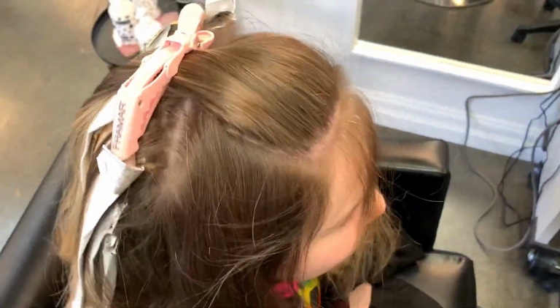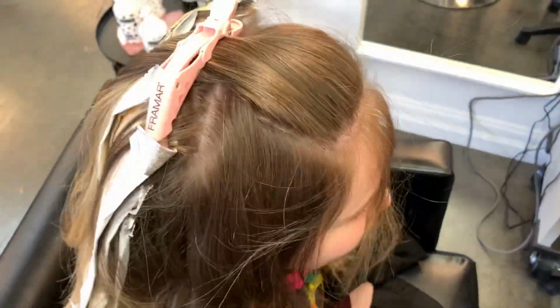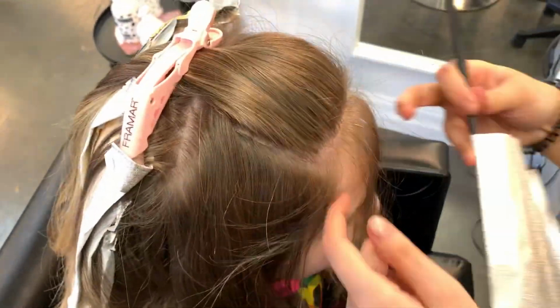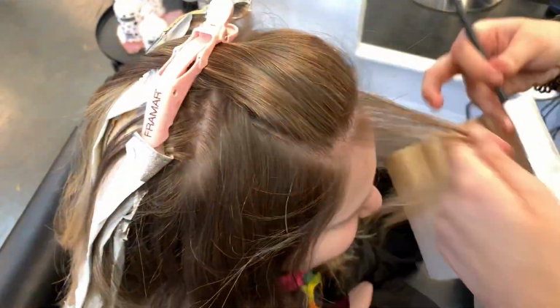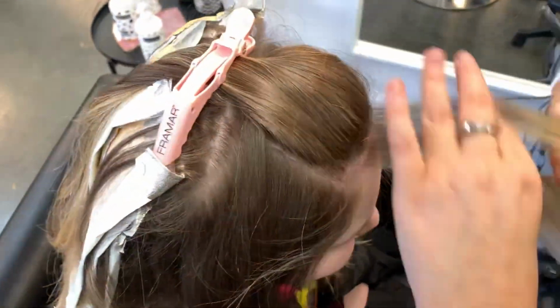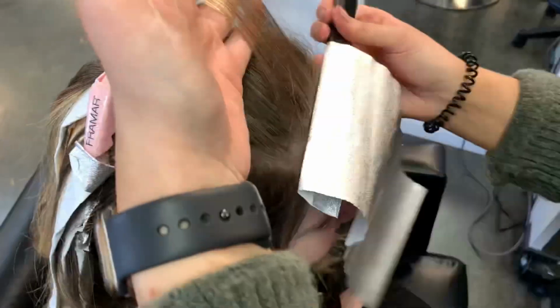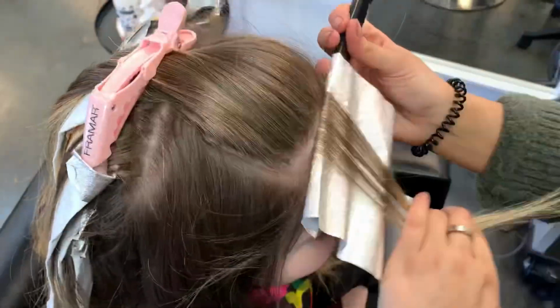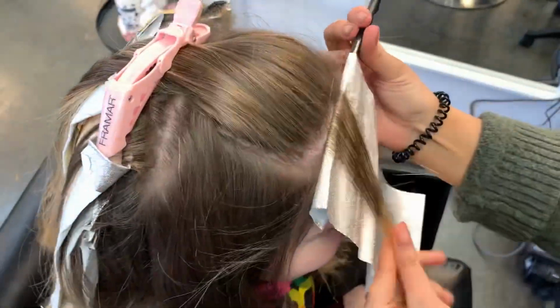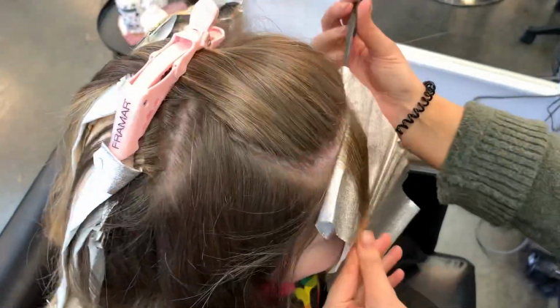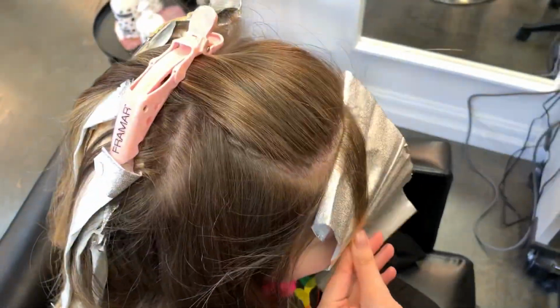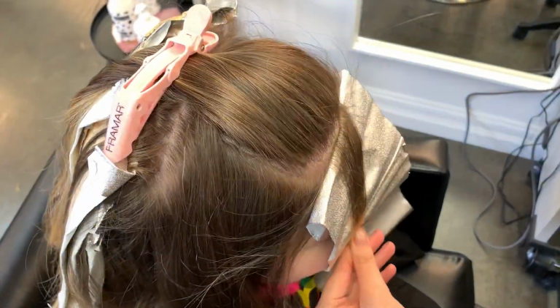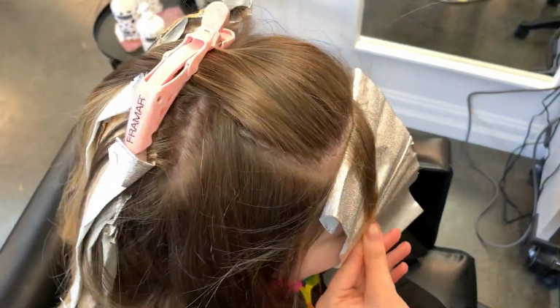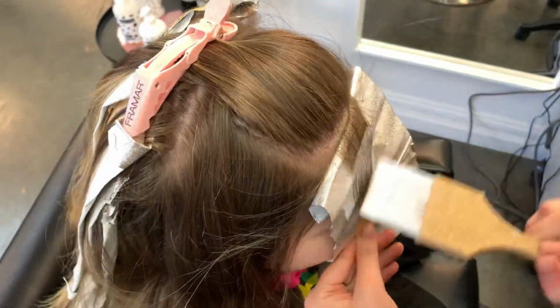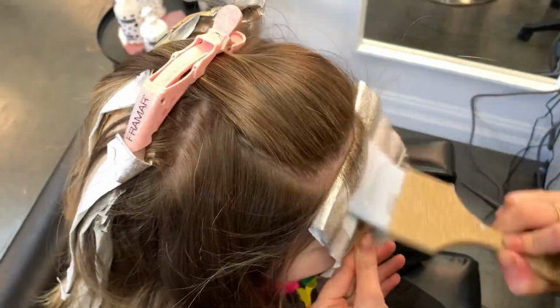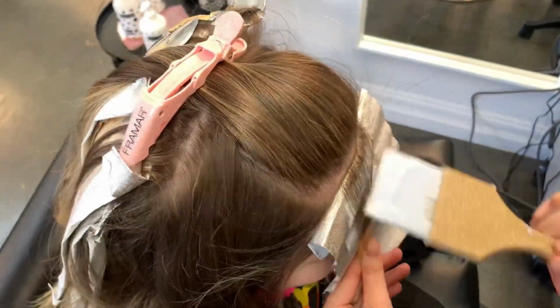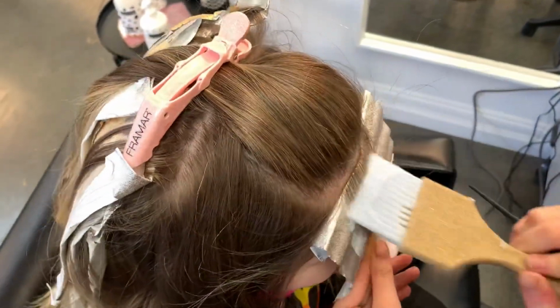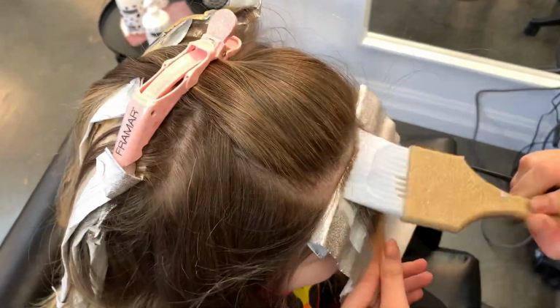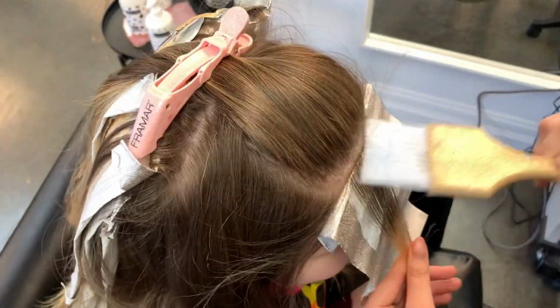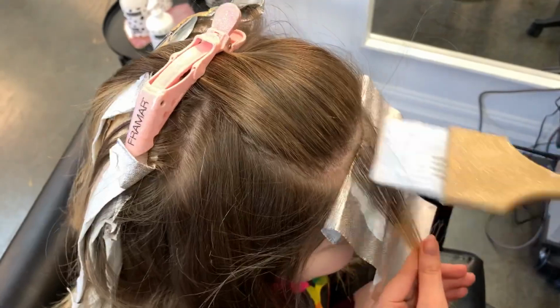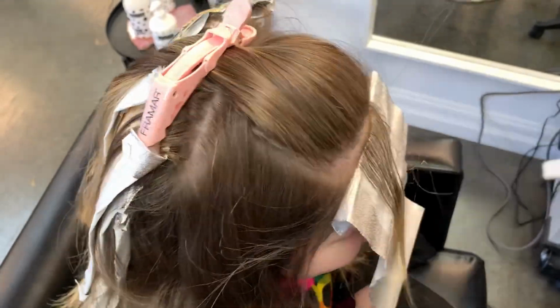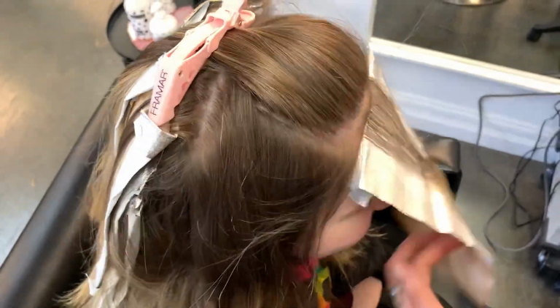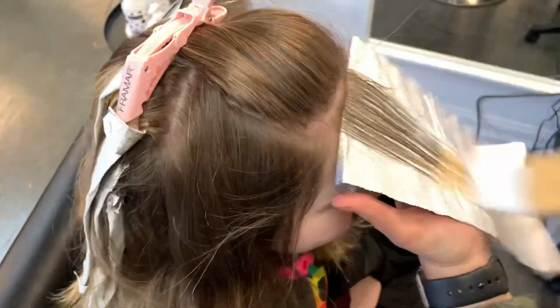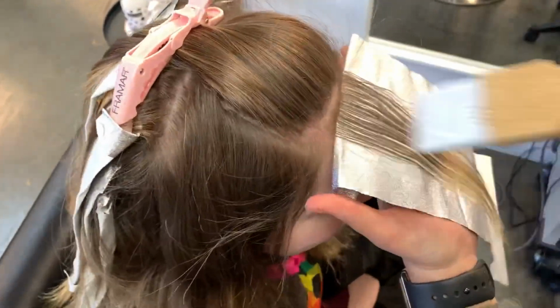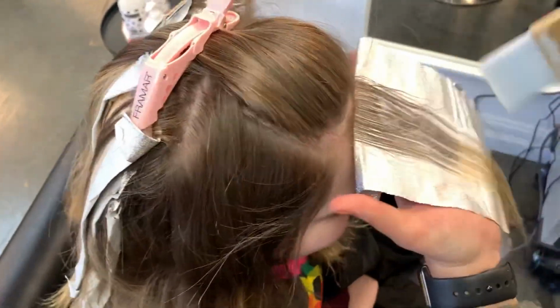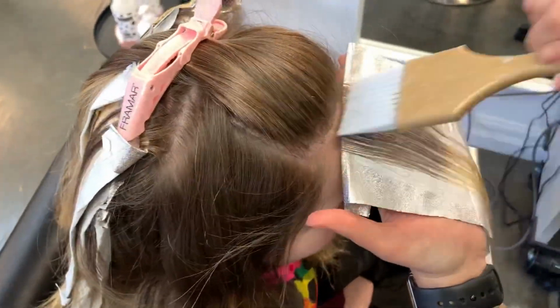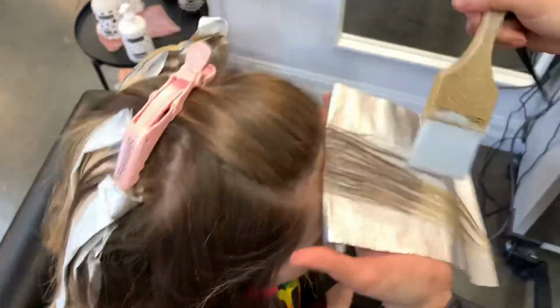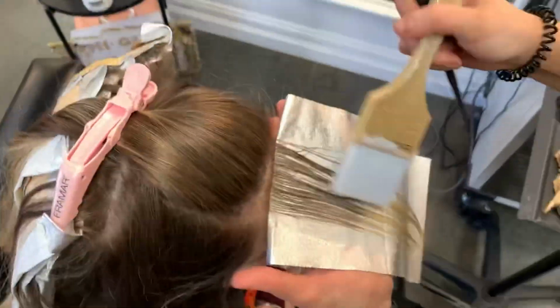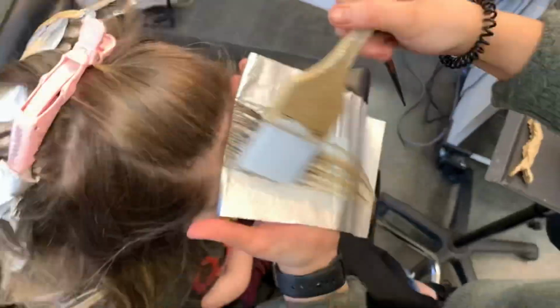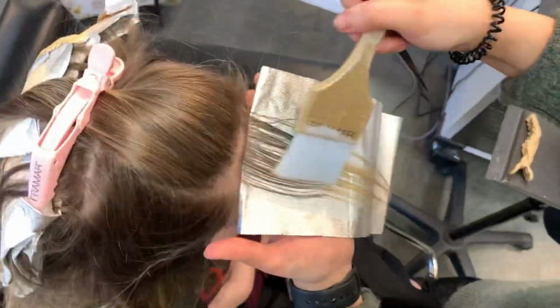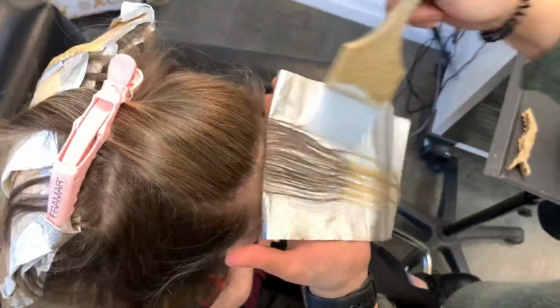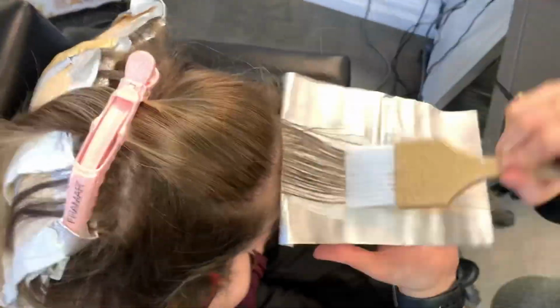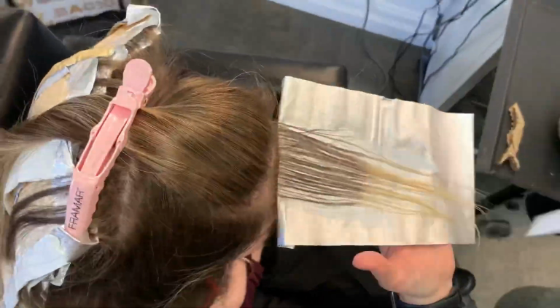We like to keep her money piece pretty bold, so I'm going to be doing two back-to-back slices and then one weave and tease section.